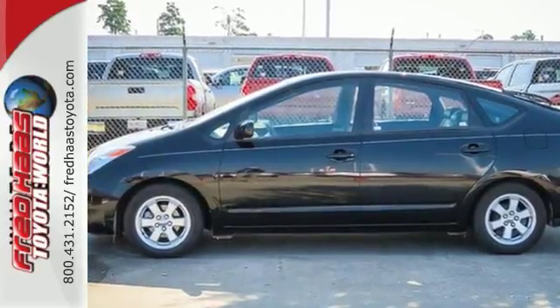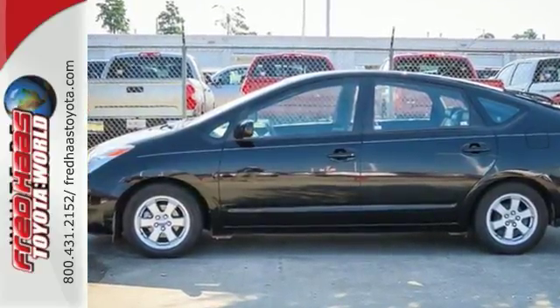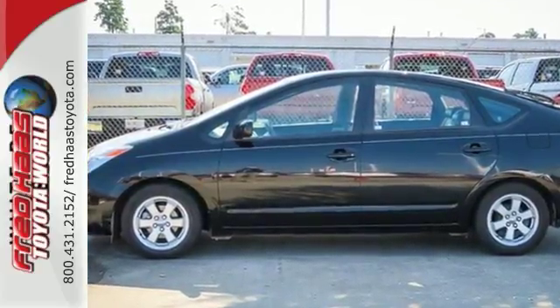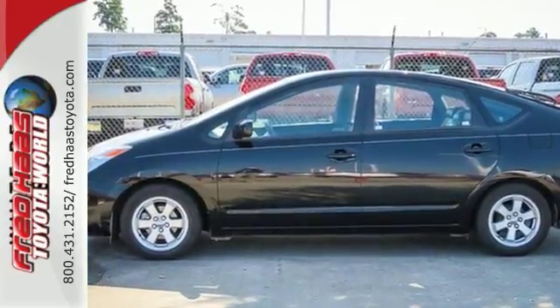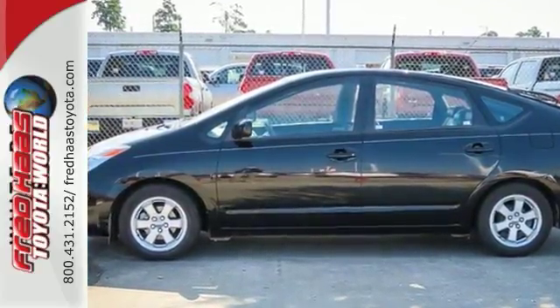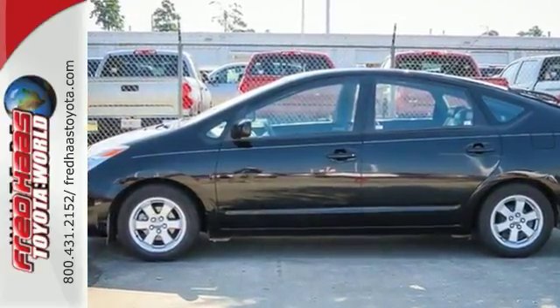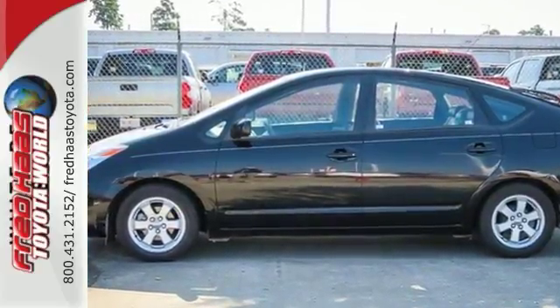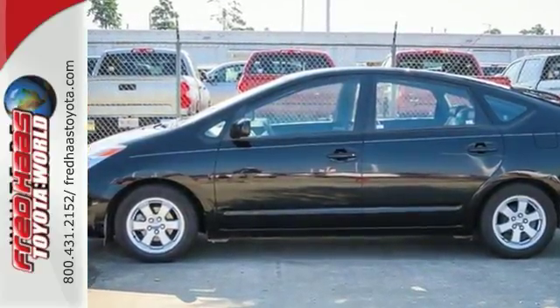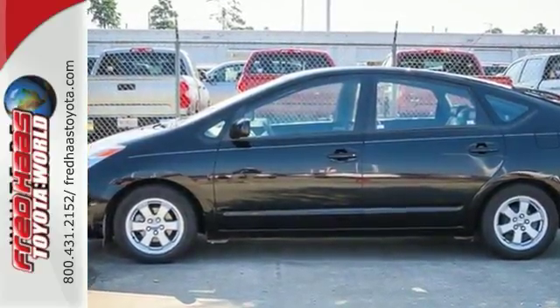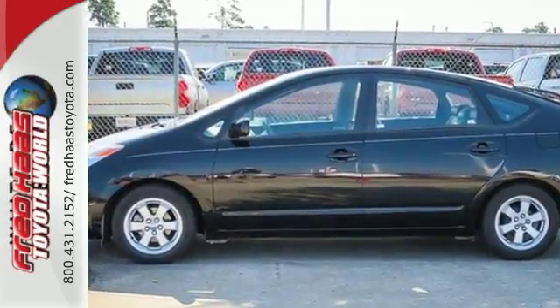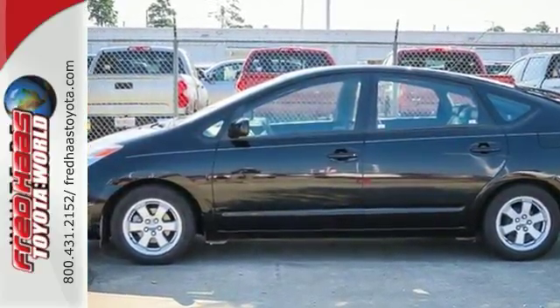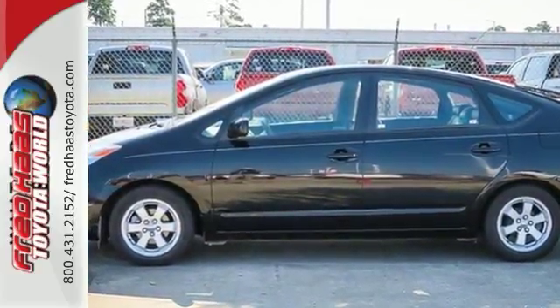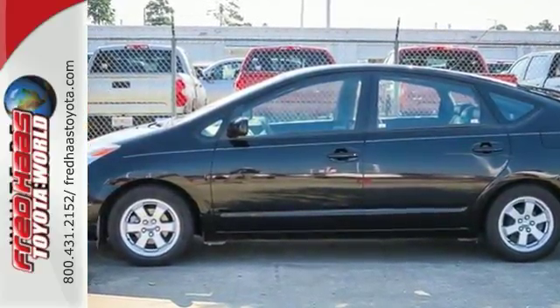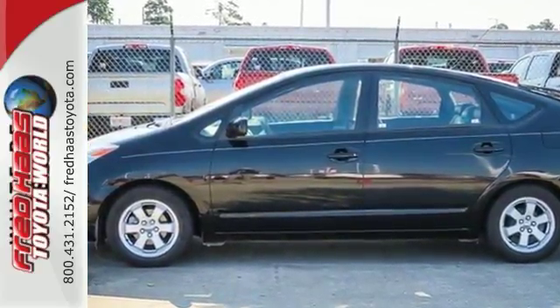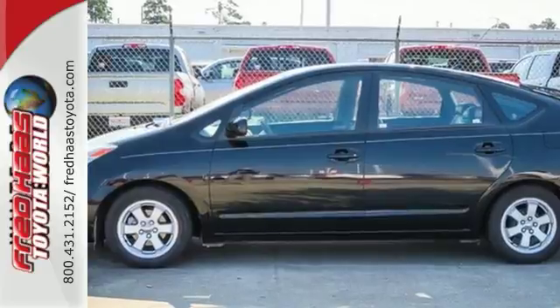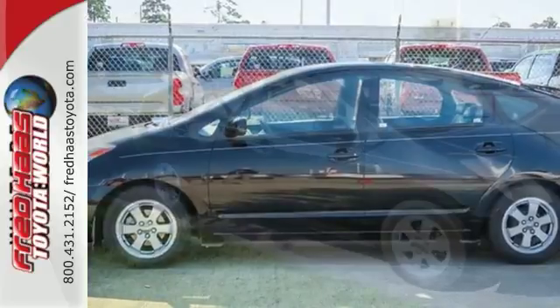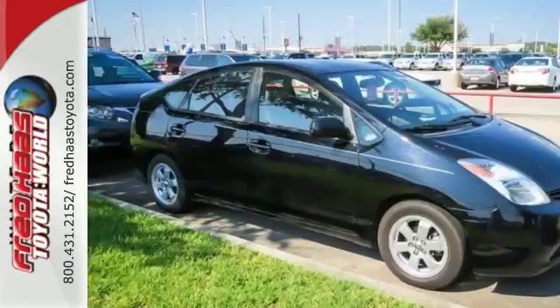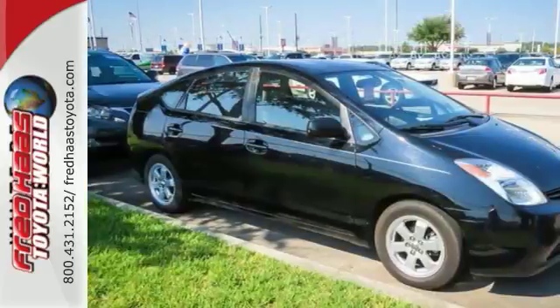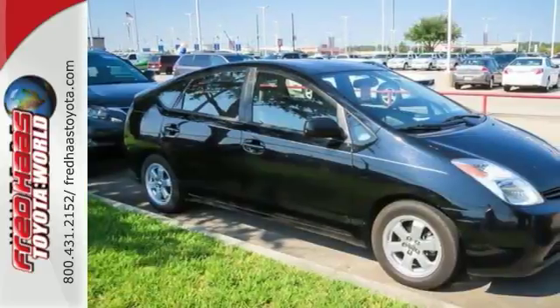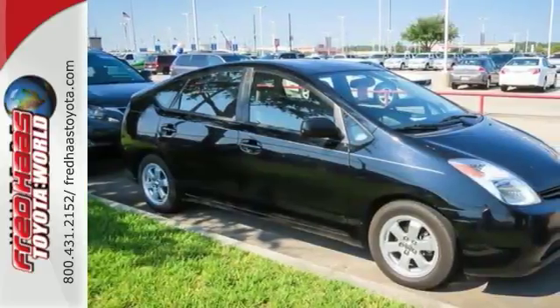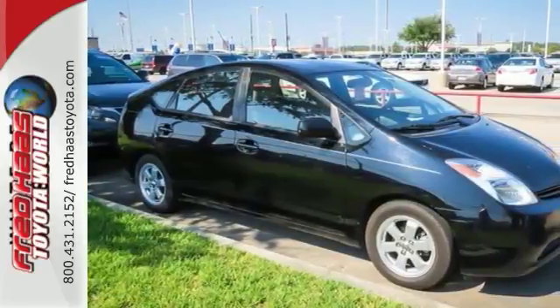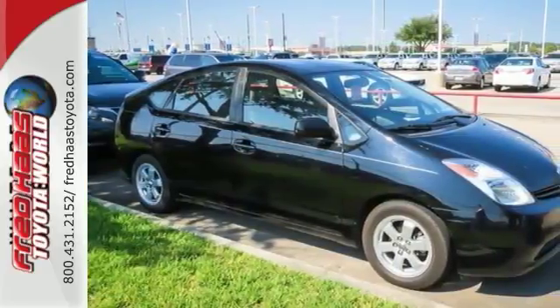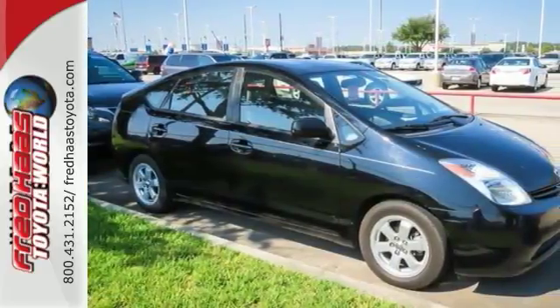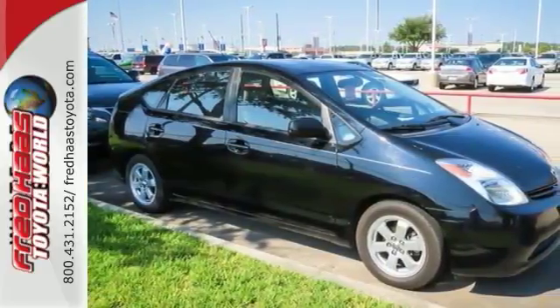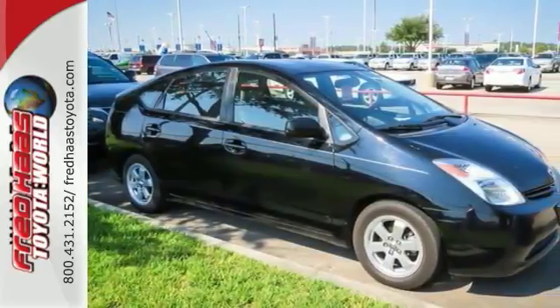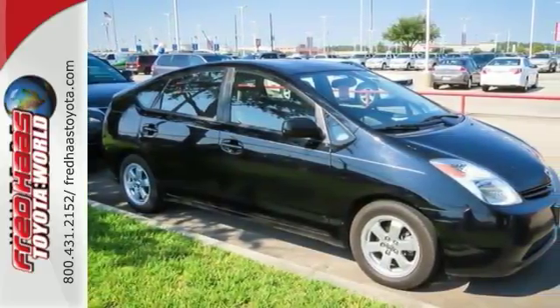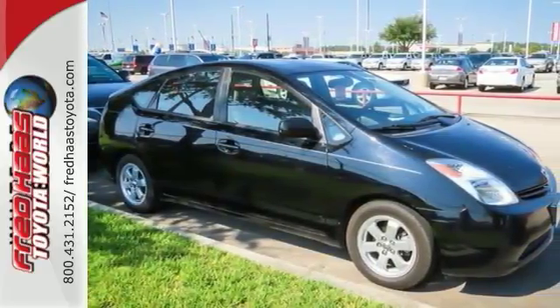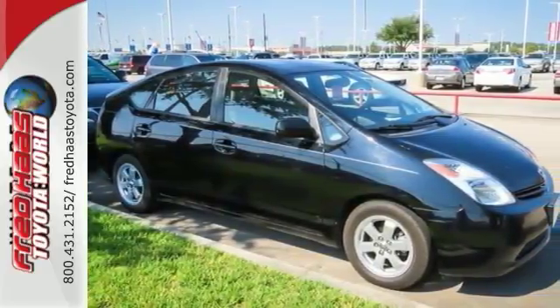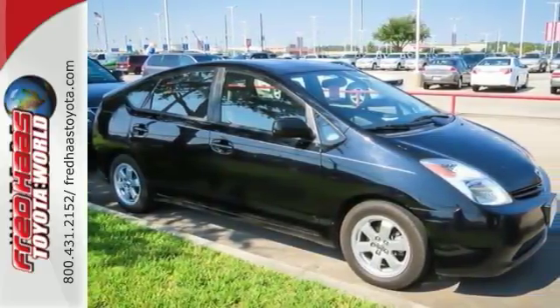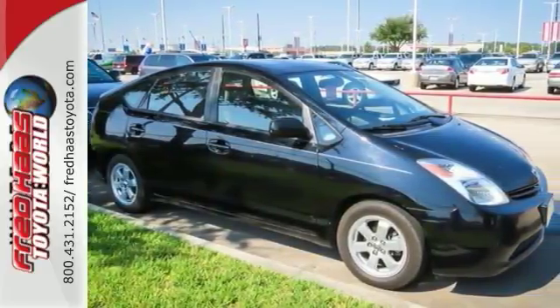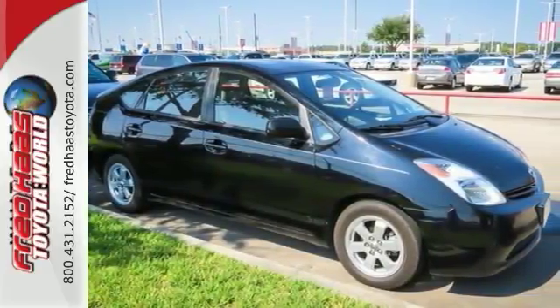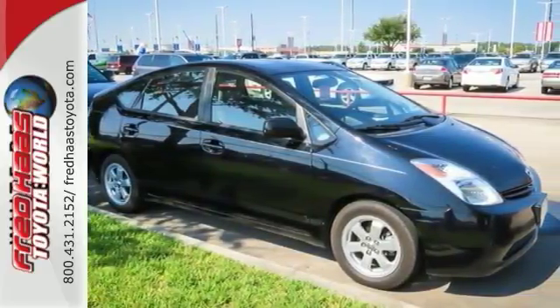An outstanding hybrid powertrain and Toyota reliability make this Prius an intelligent buy. Test drive it today.